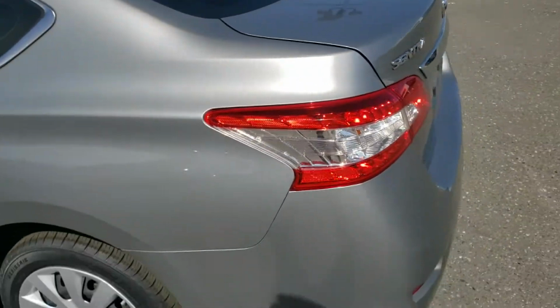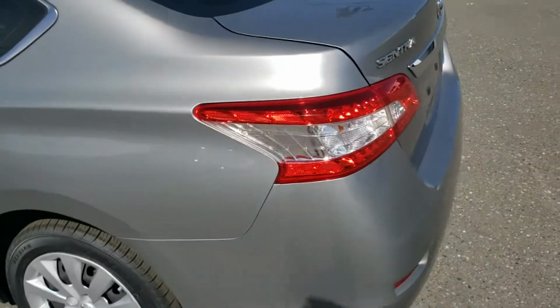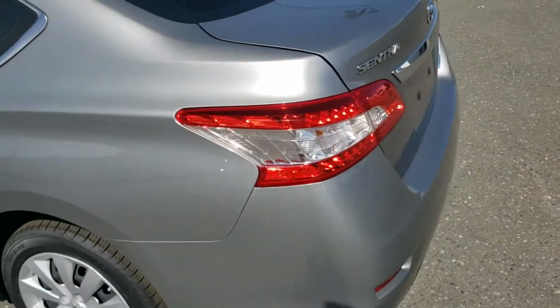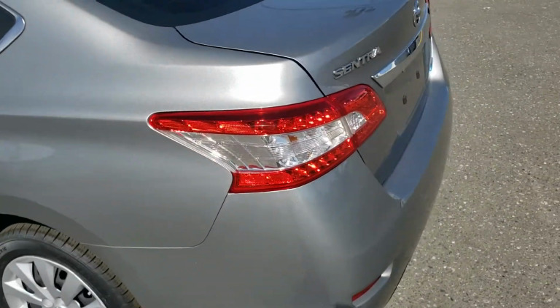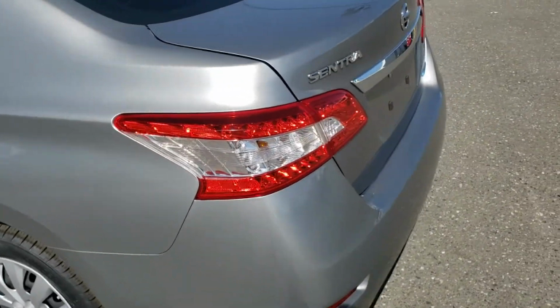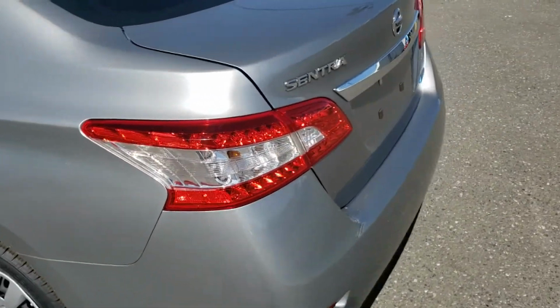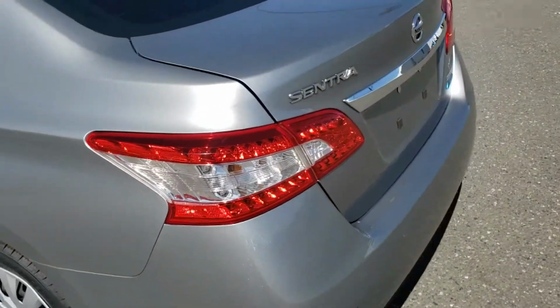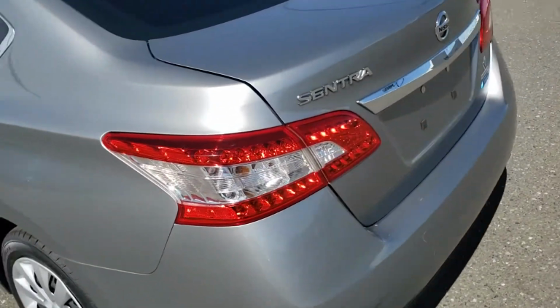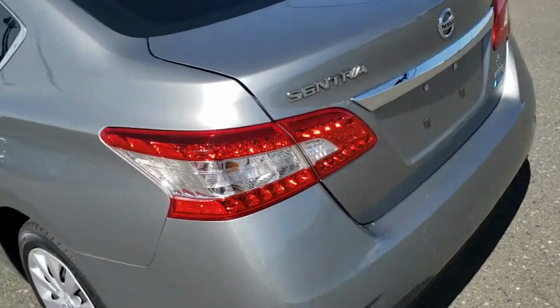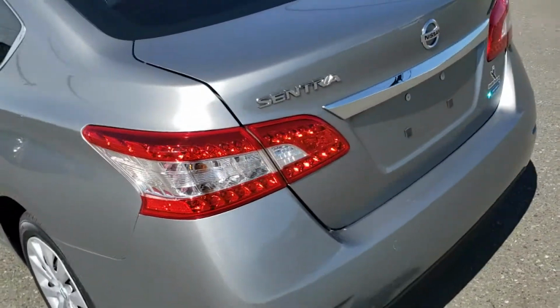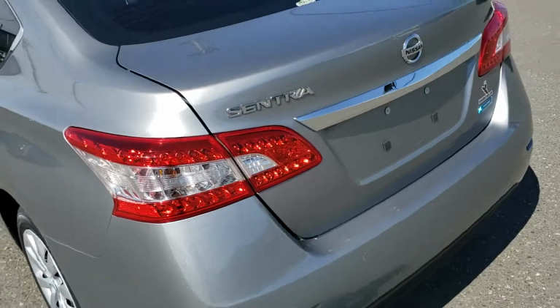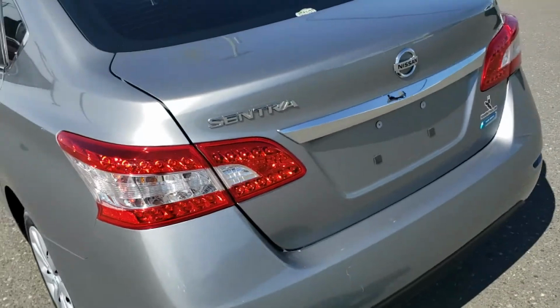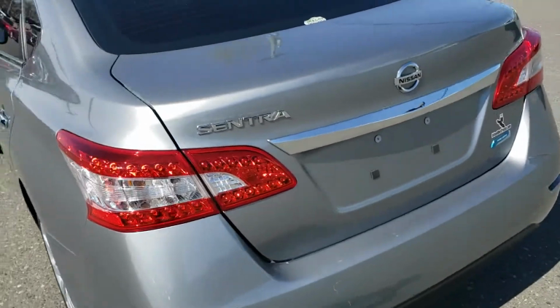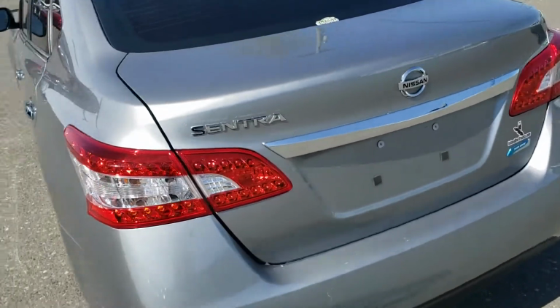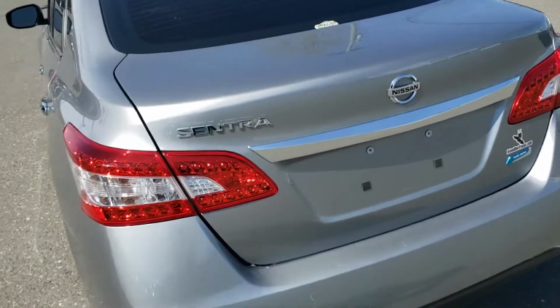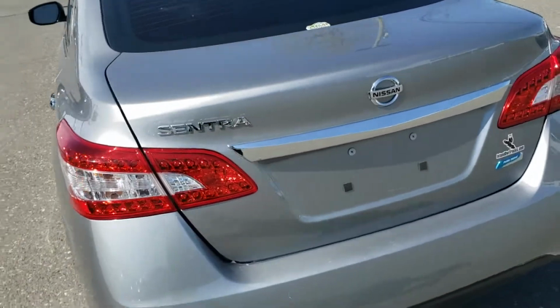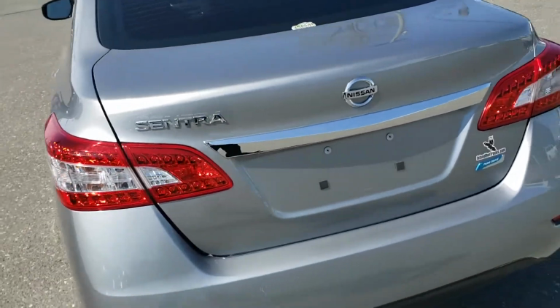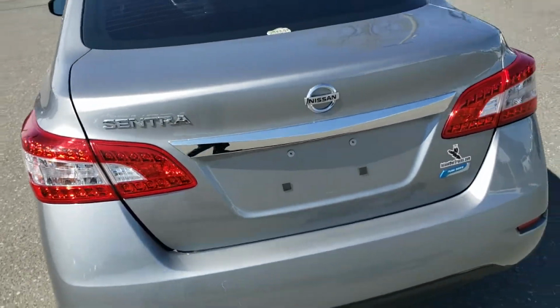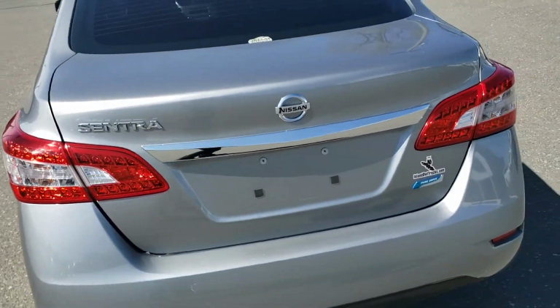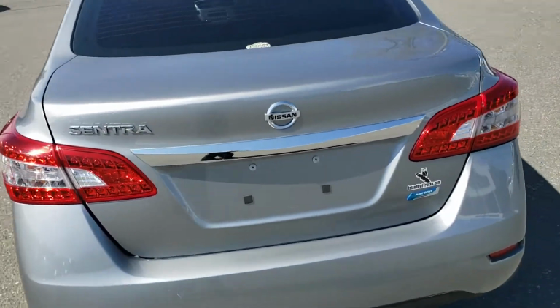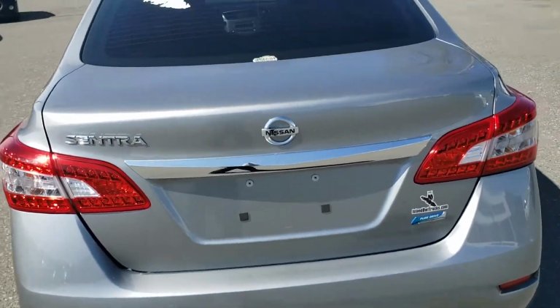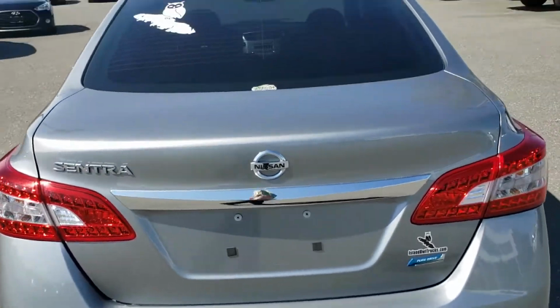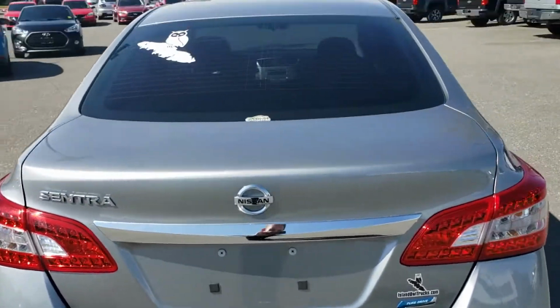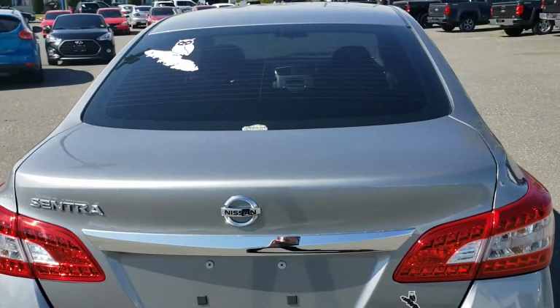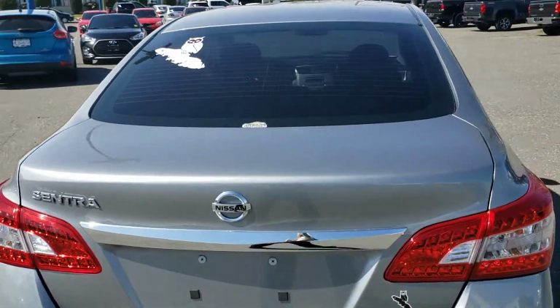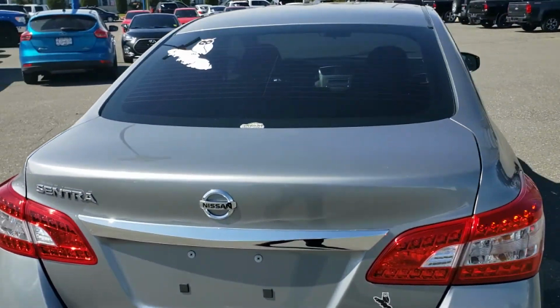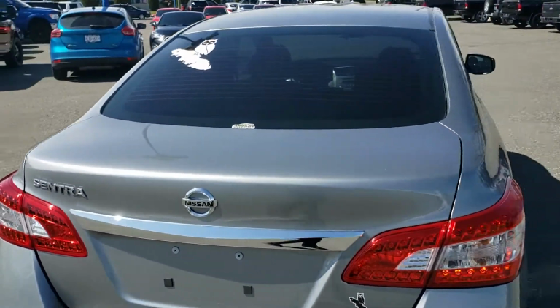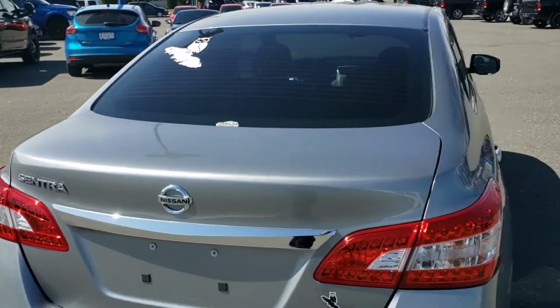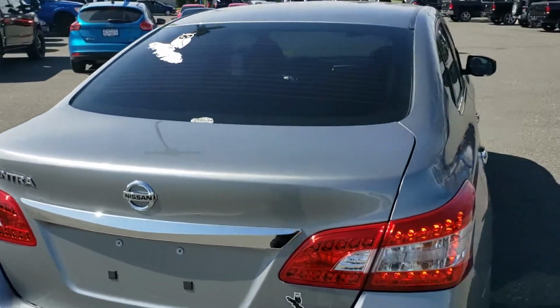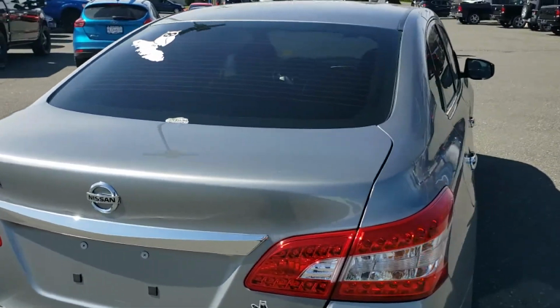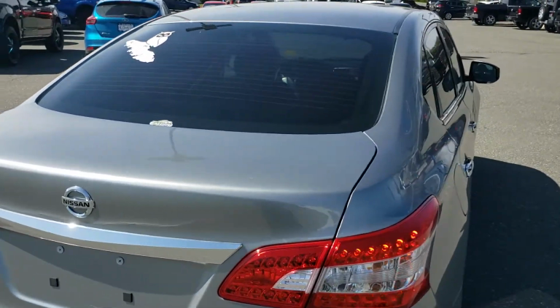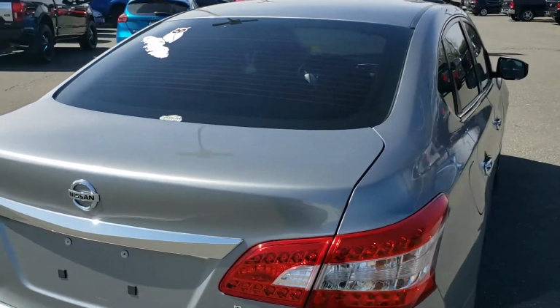On the back, you've got a nice wraparound tail lights and fresh tint courtesy of Tintworks.